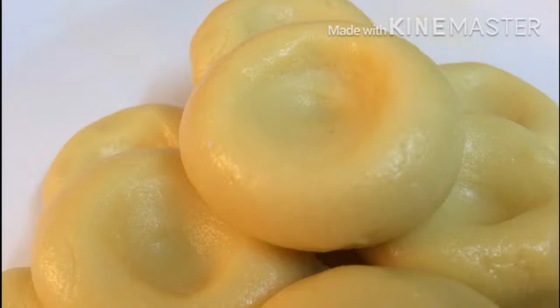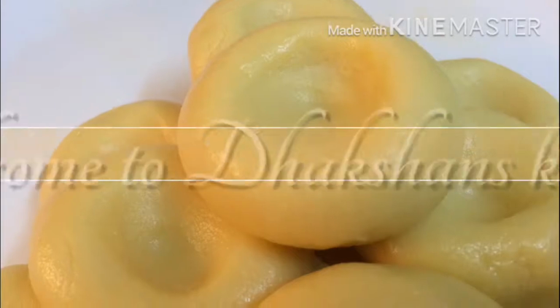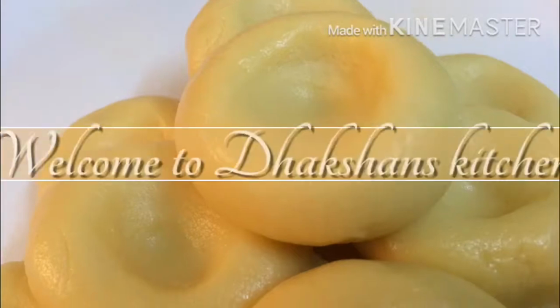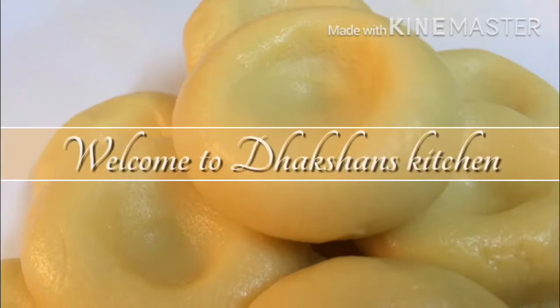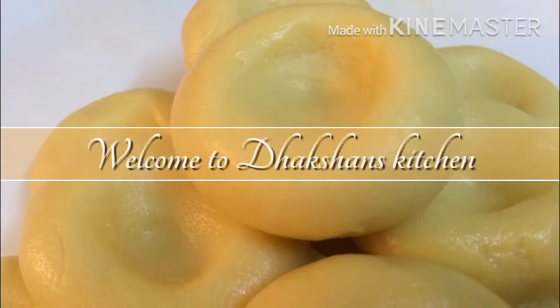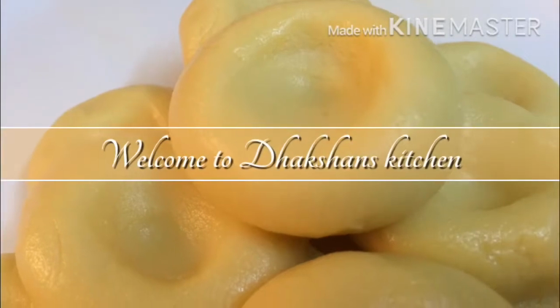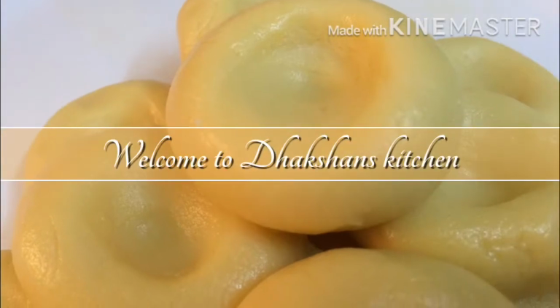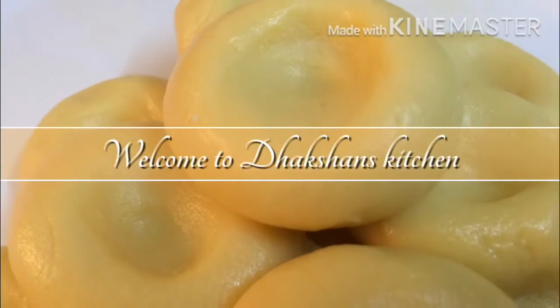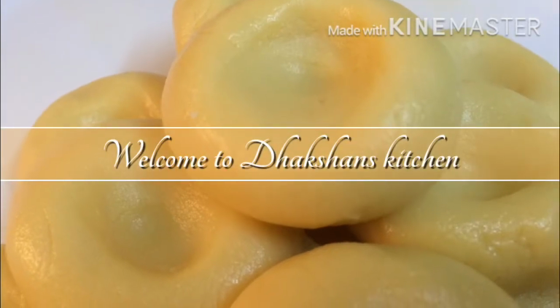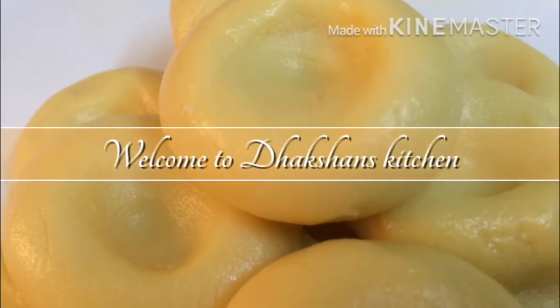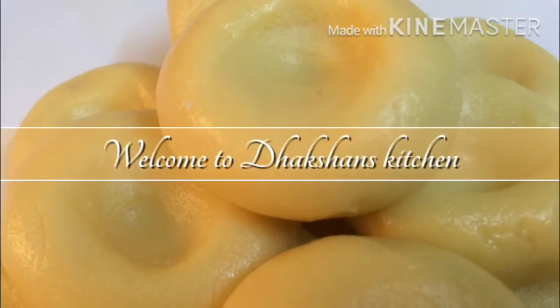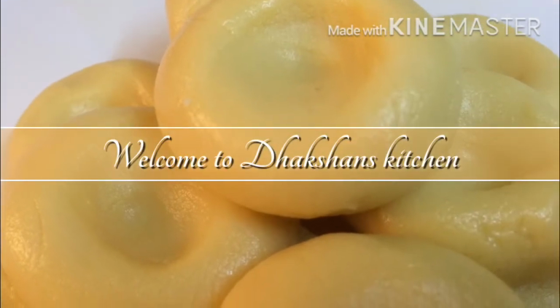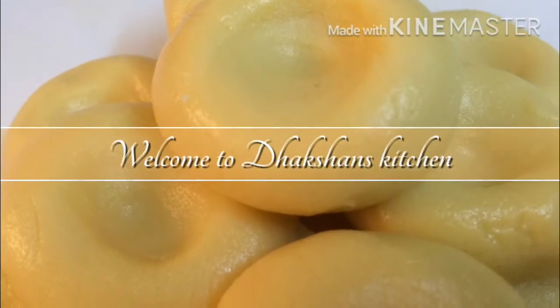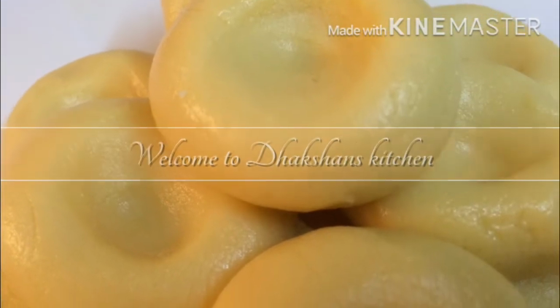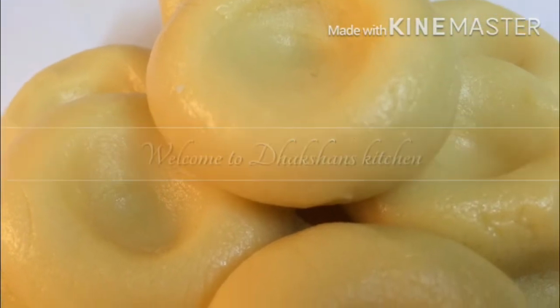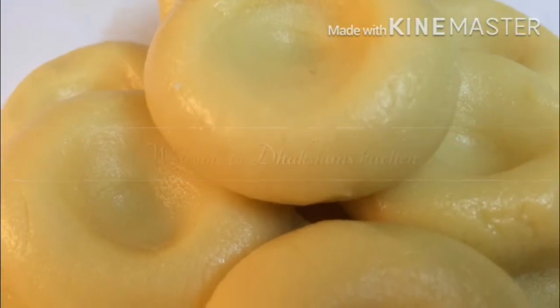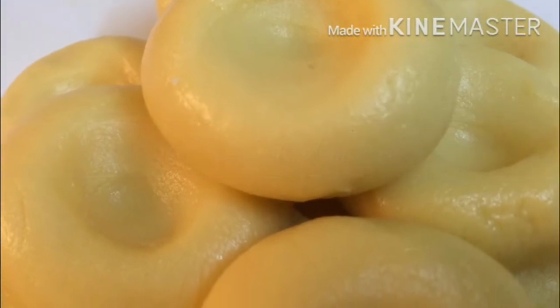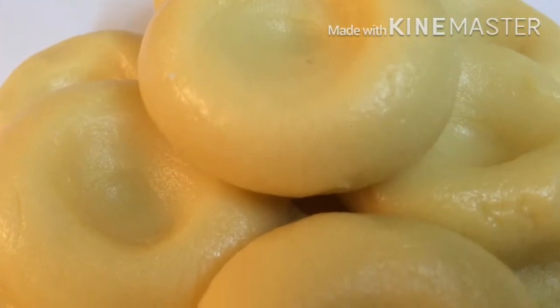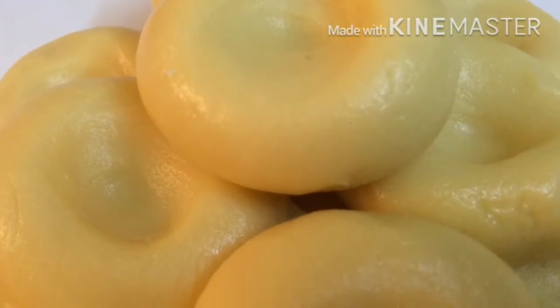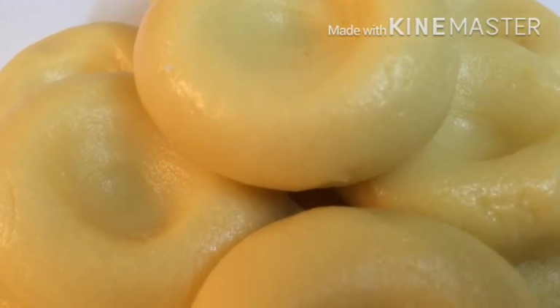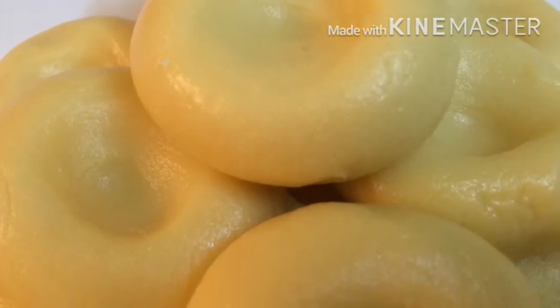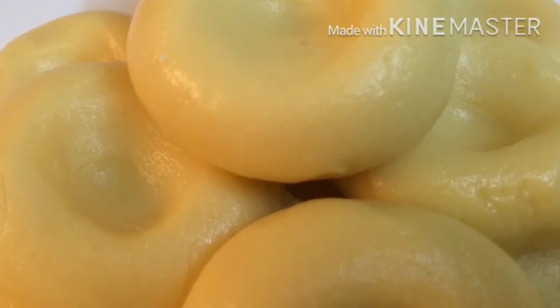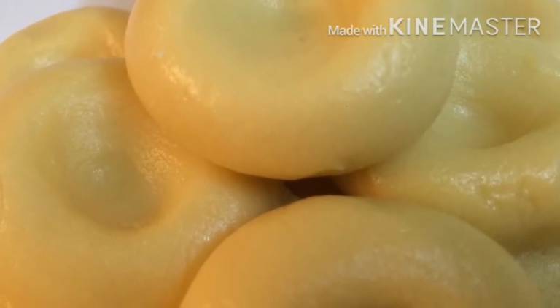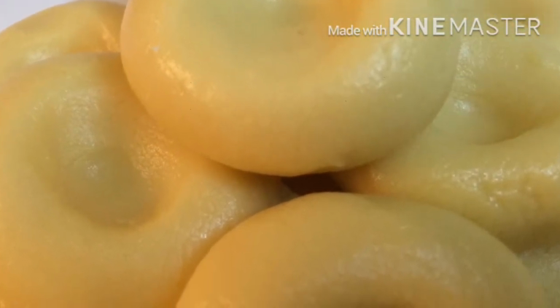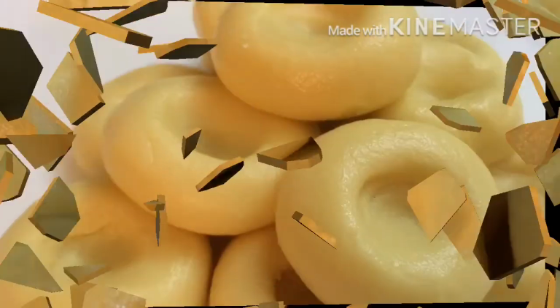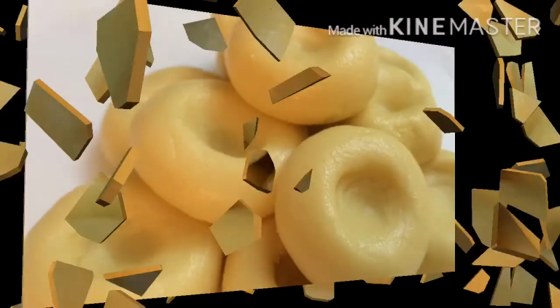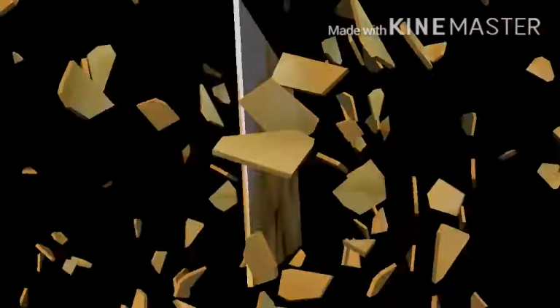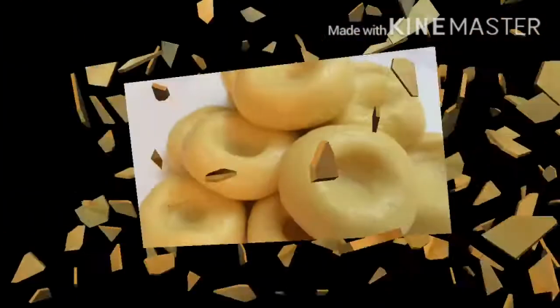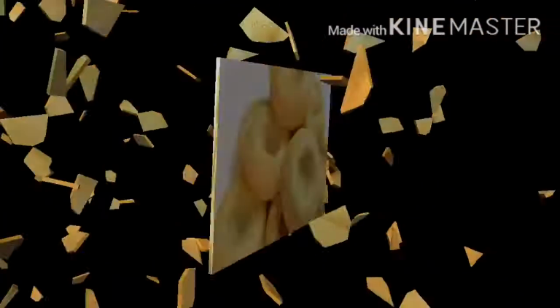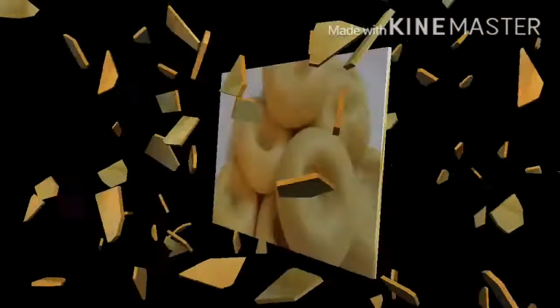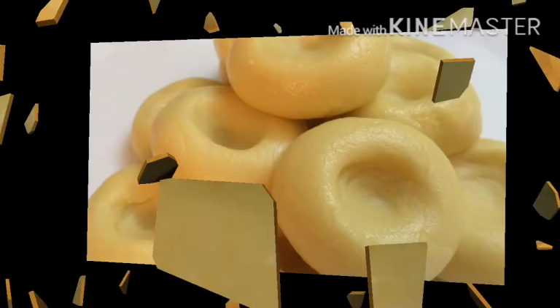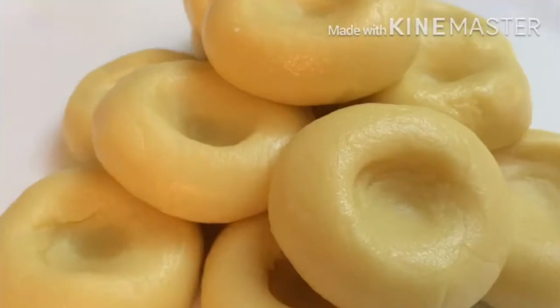Hi friends, welcome to Dachshan's Kitchen. Now, let's make the wheat instant pot.